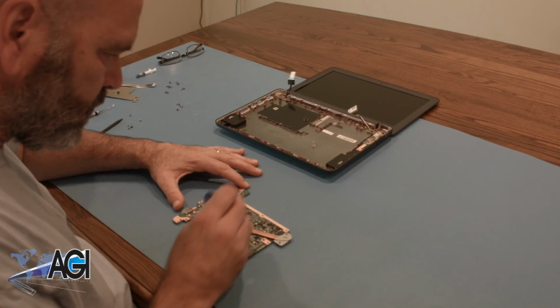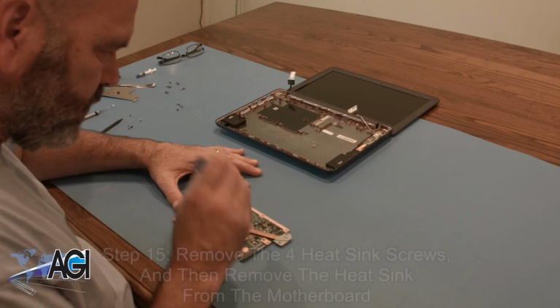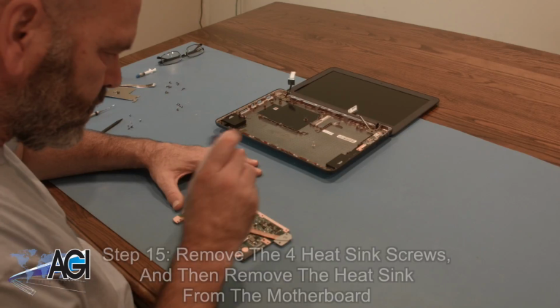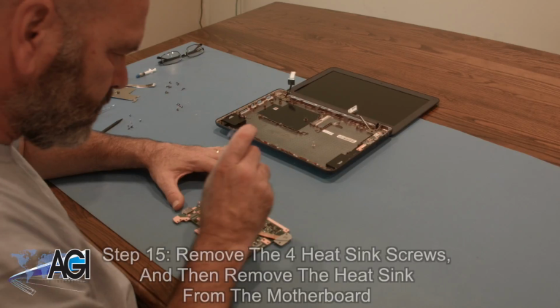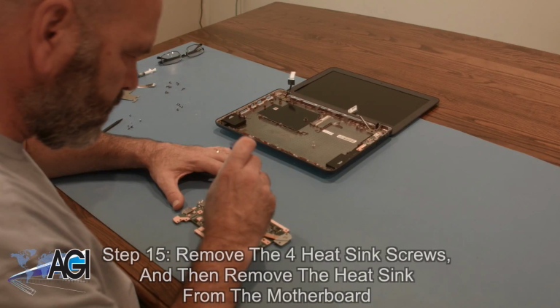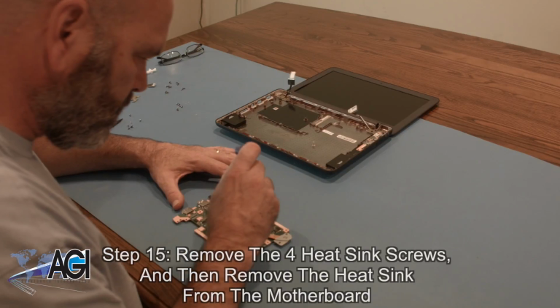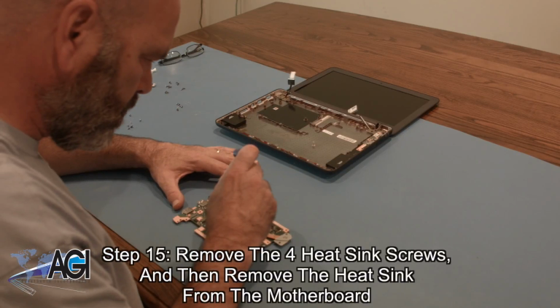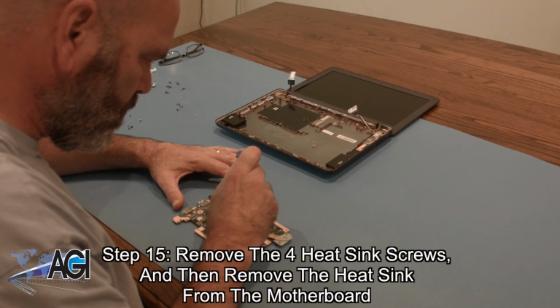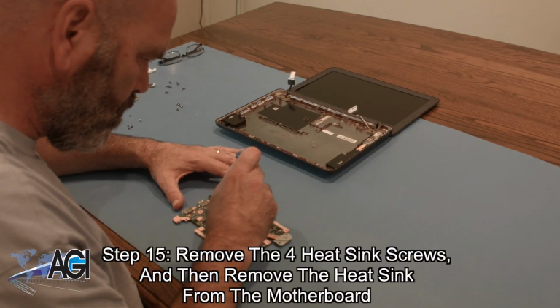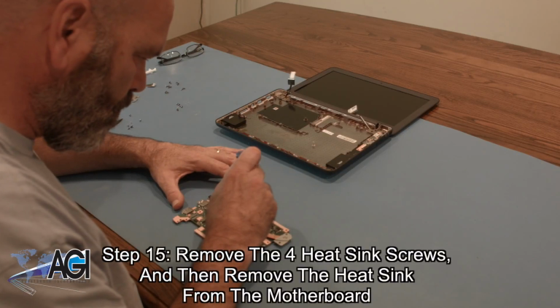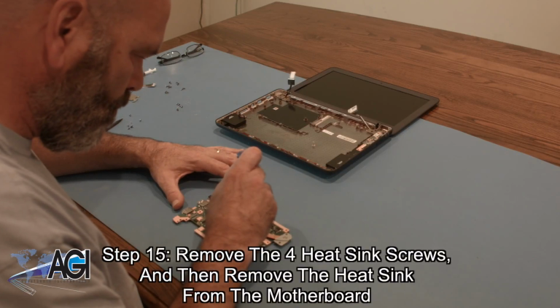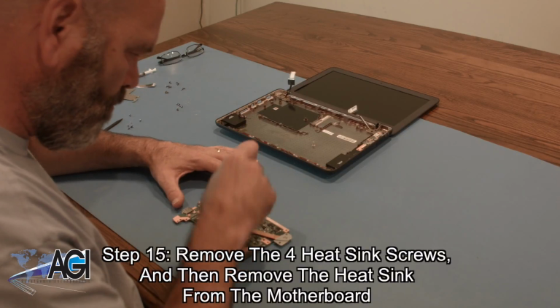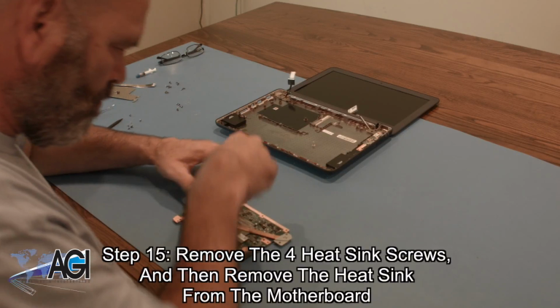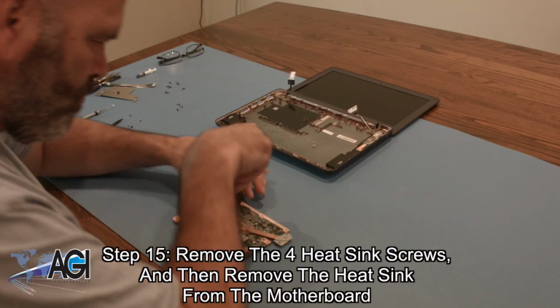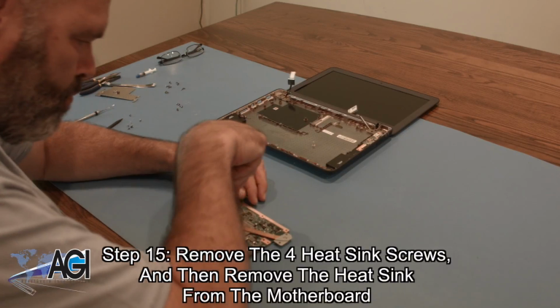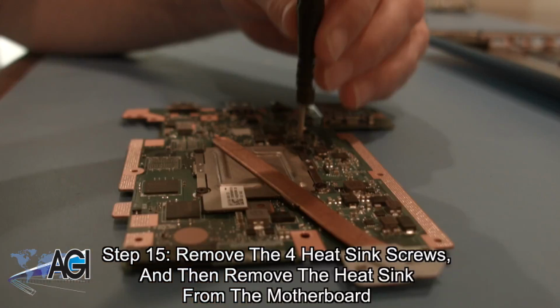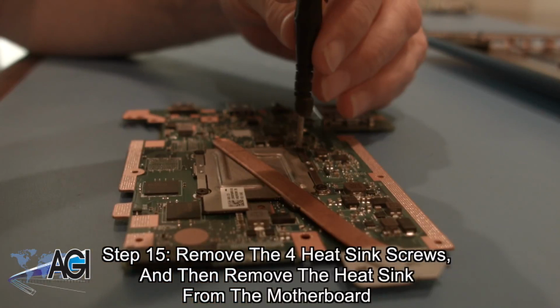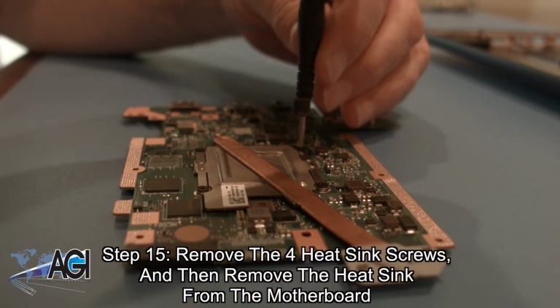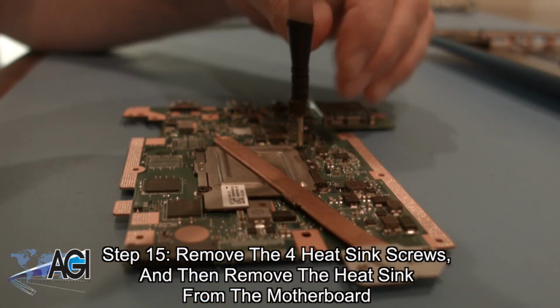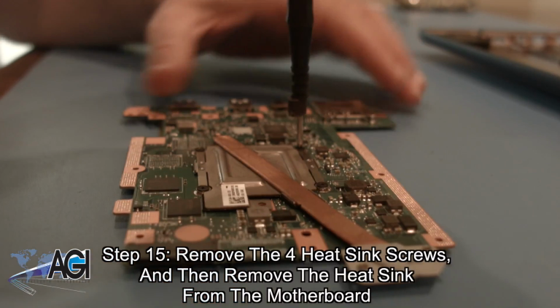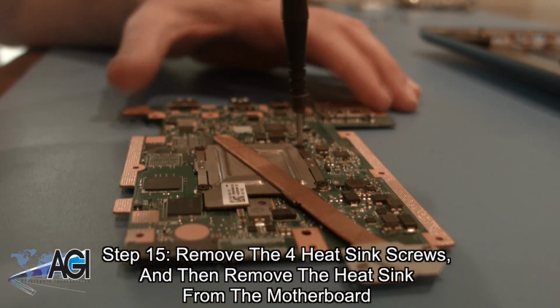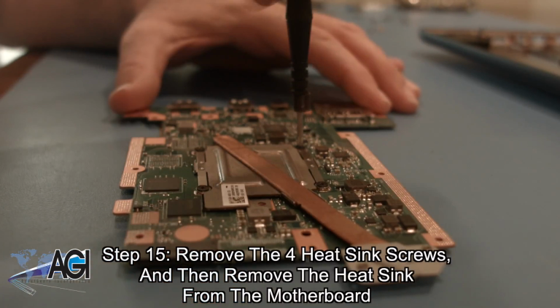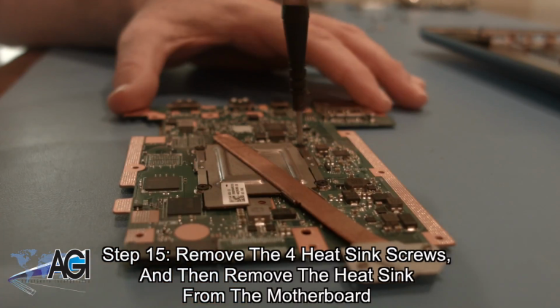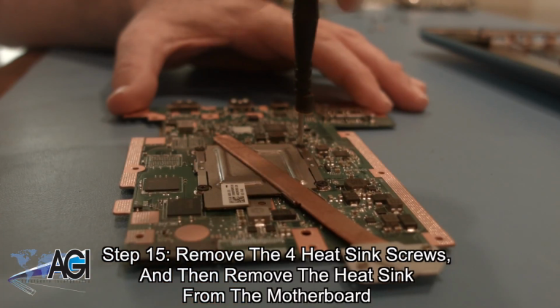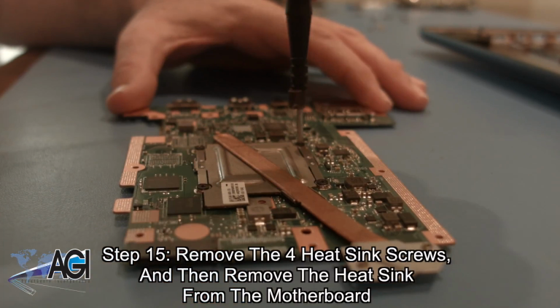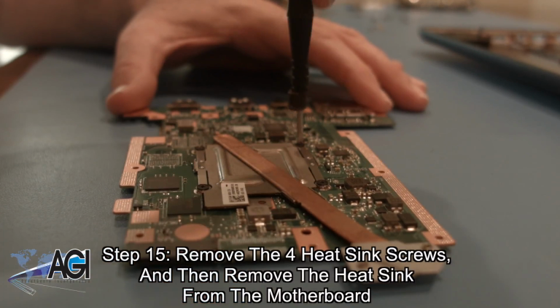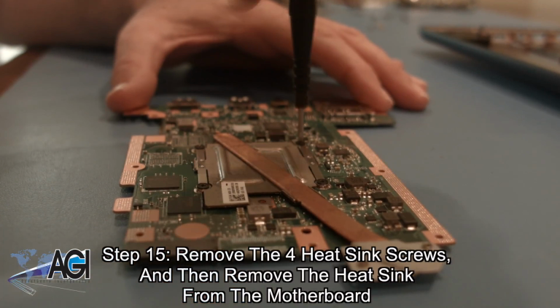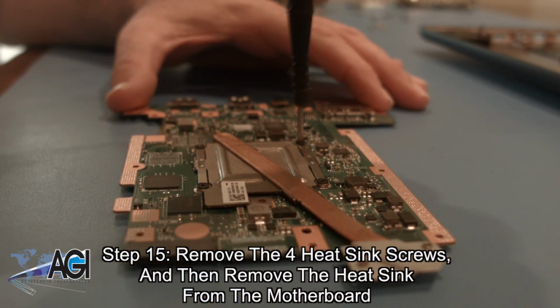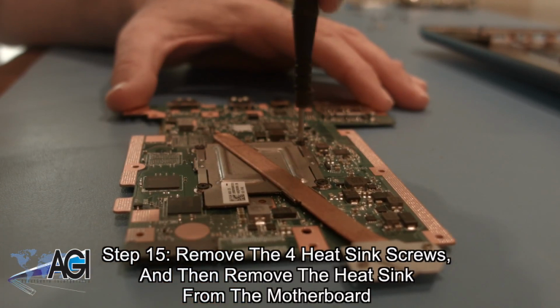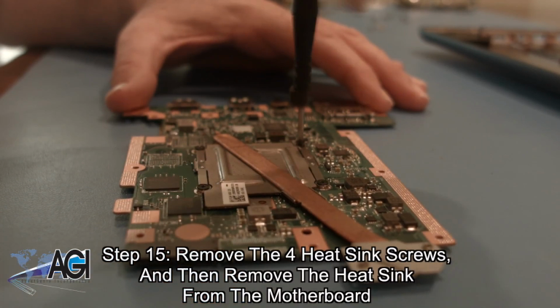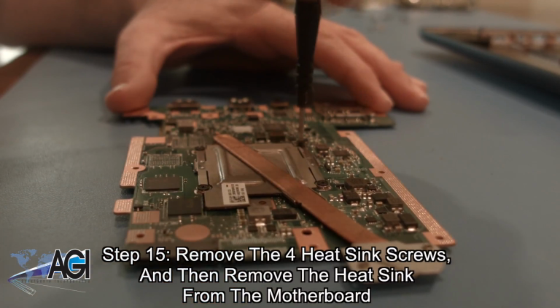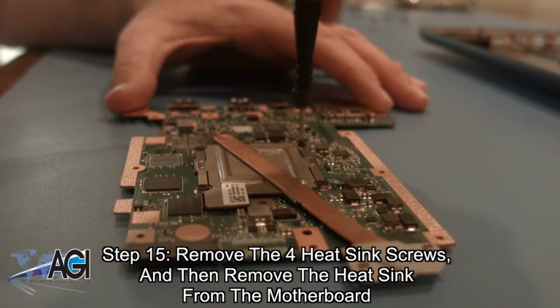You can now remove the motherboard. Next, you will remove the four heatsink screws and then remove the heatsink from the motherboard.